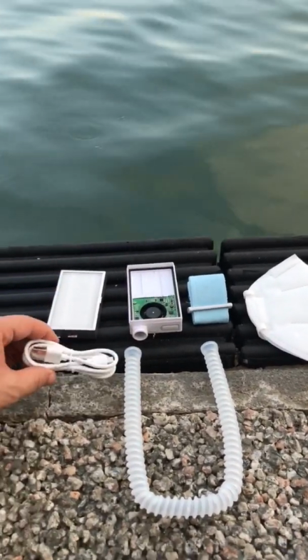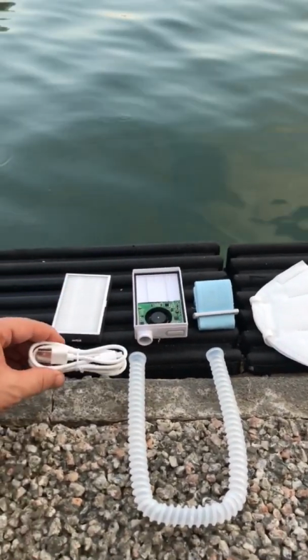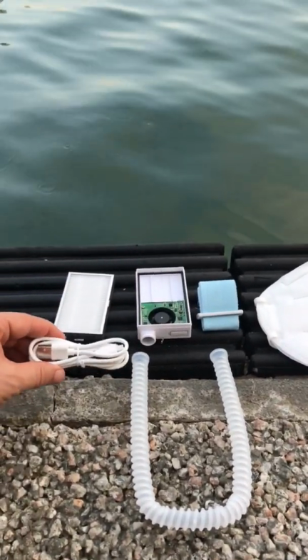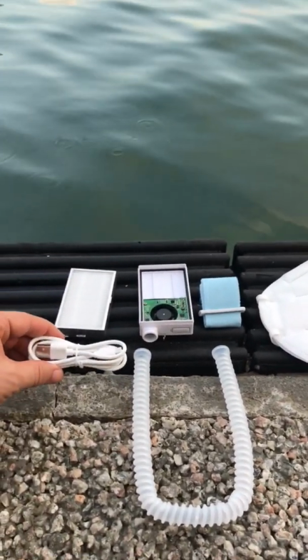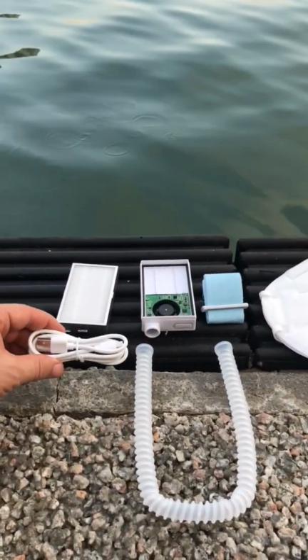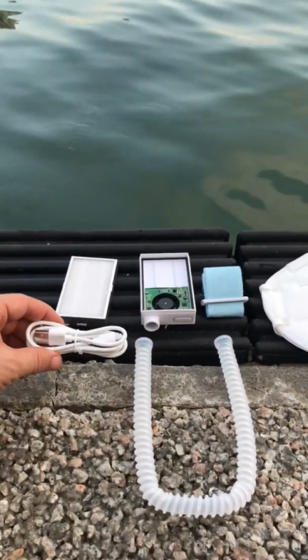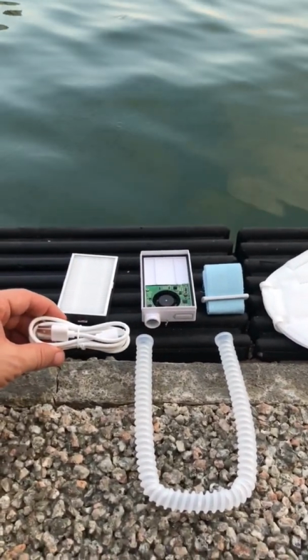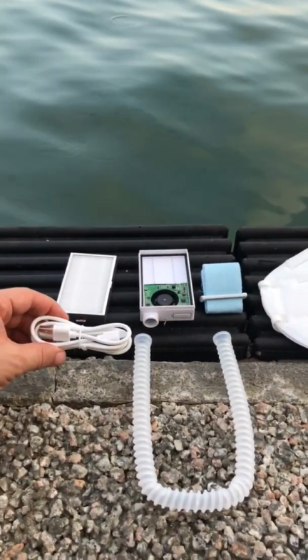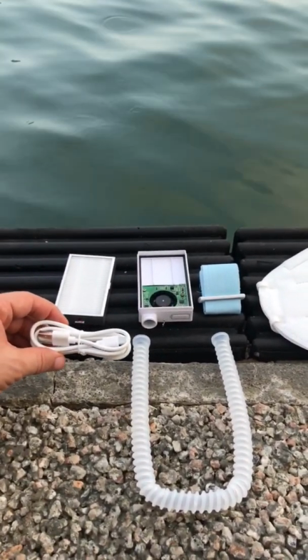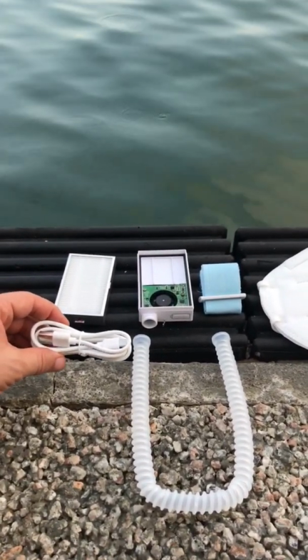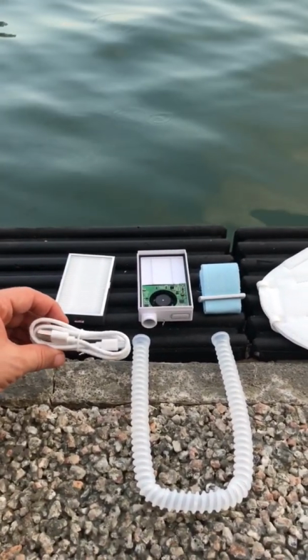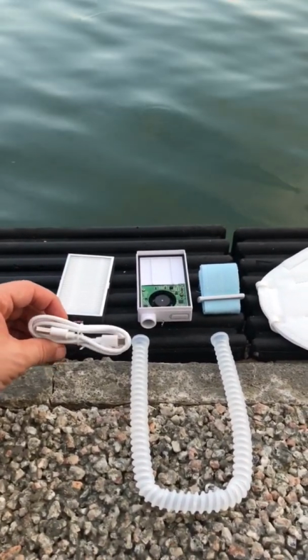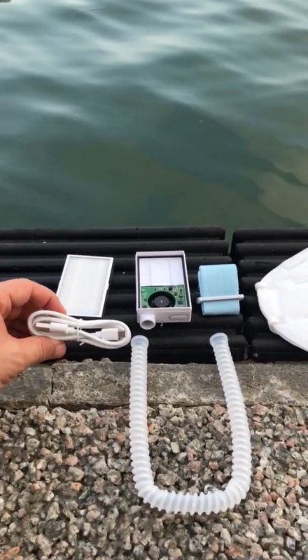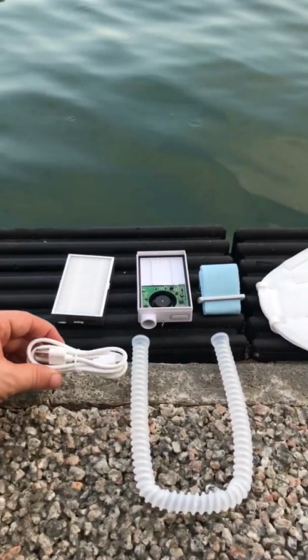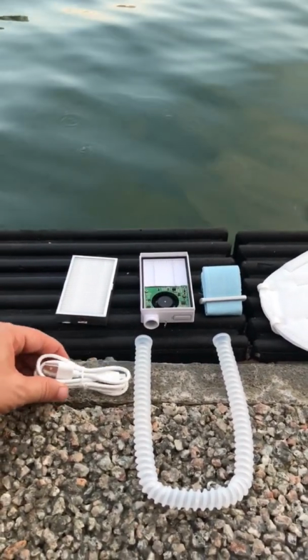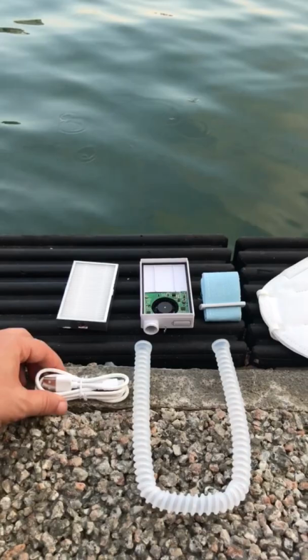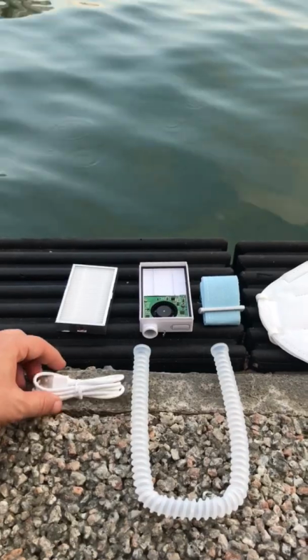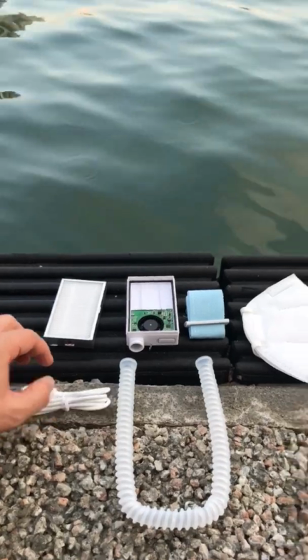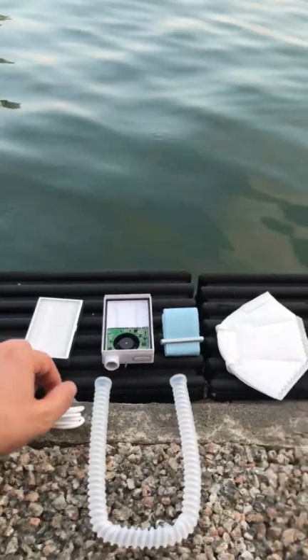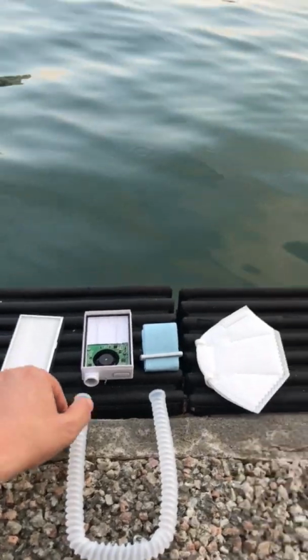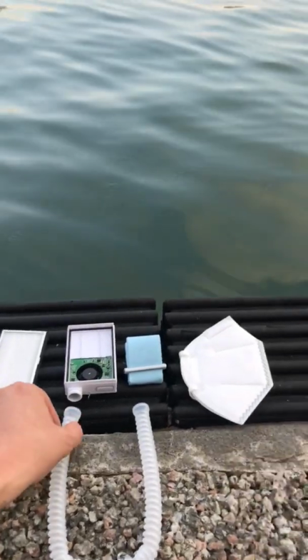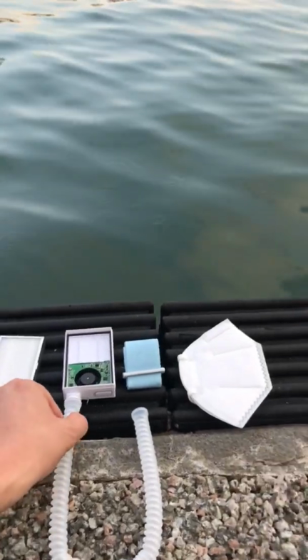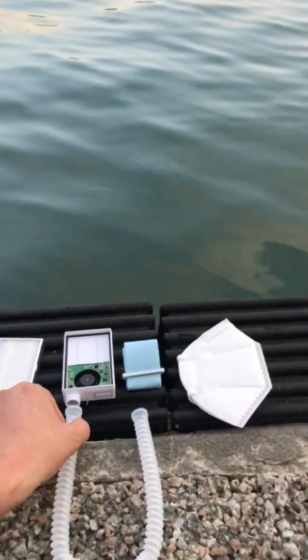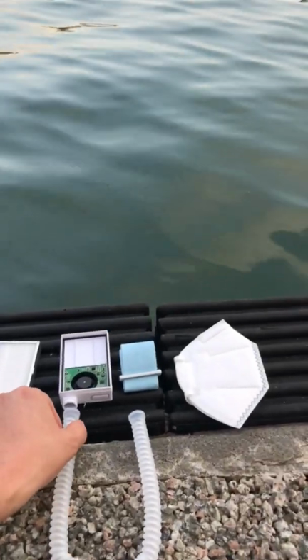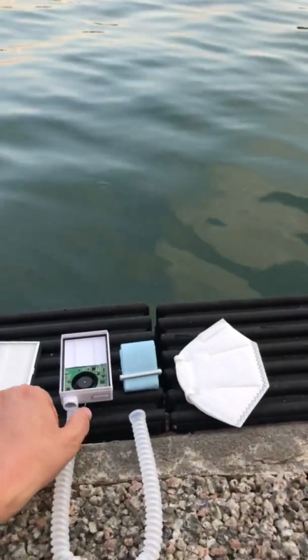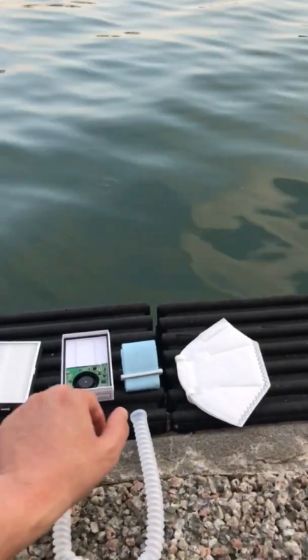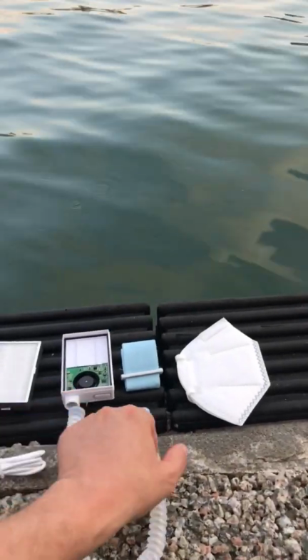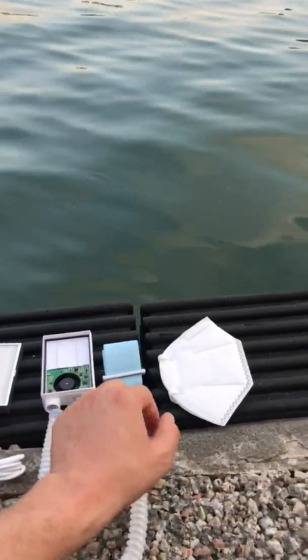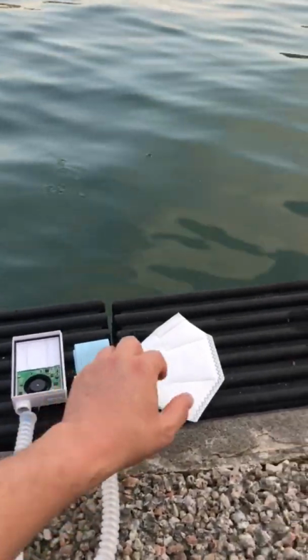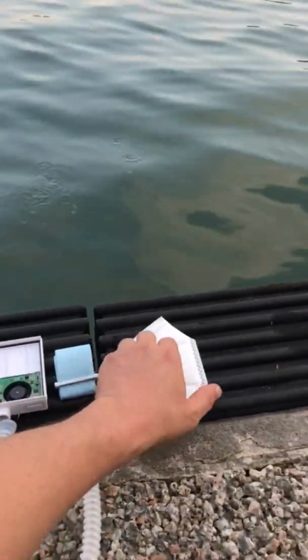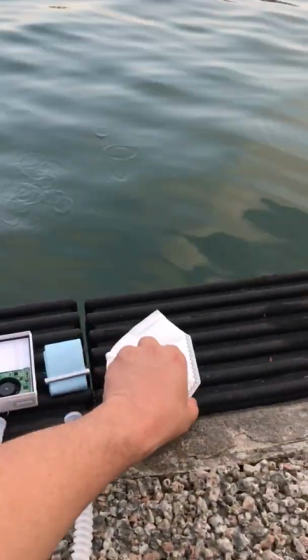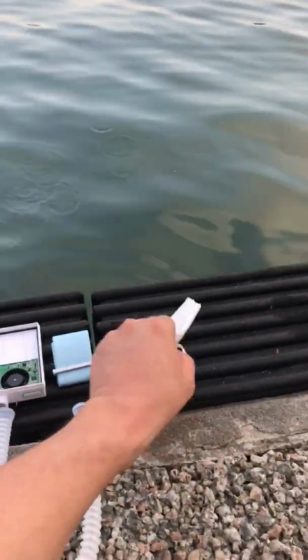The box is charged using a micro USB cable. Here is the oxygen tube which feeds into the mask.